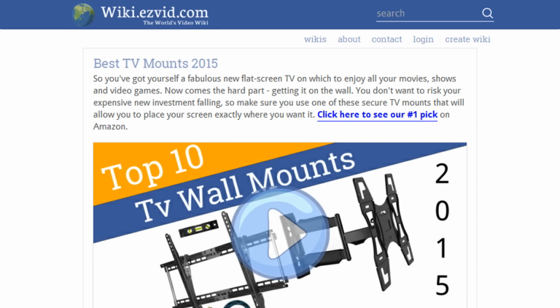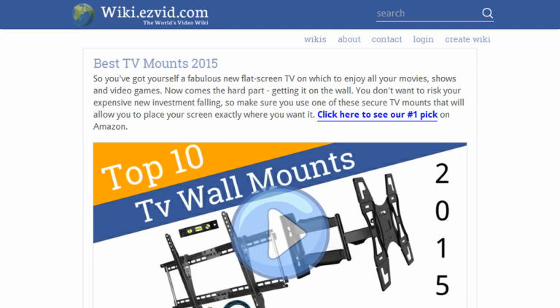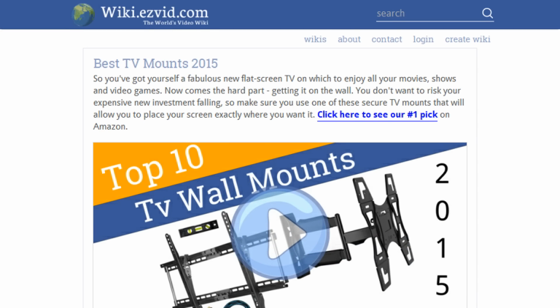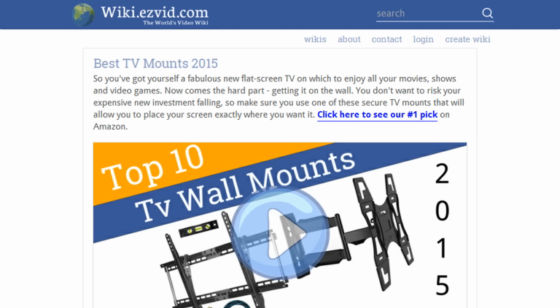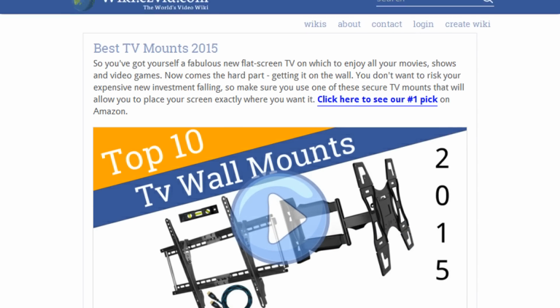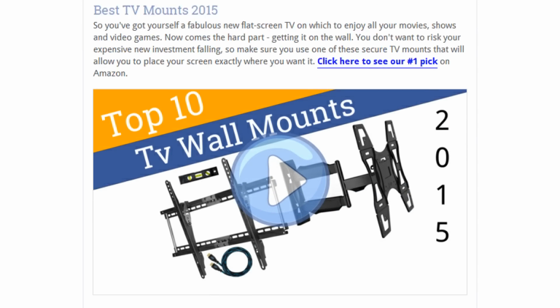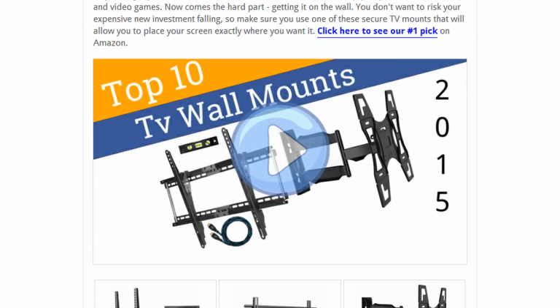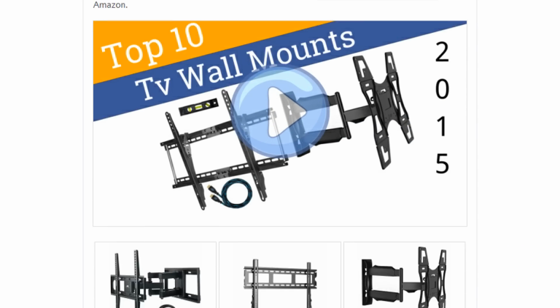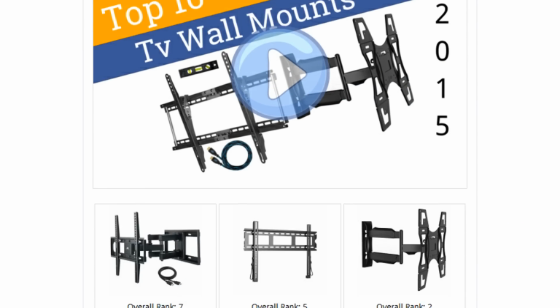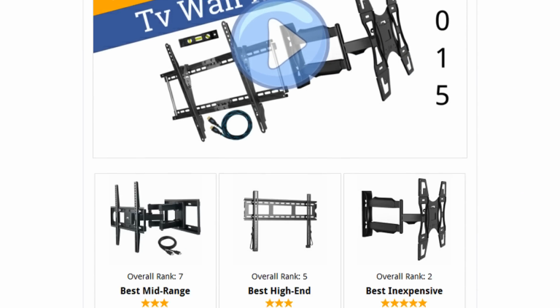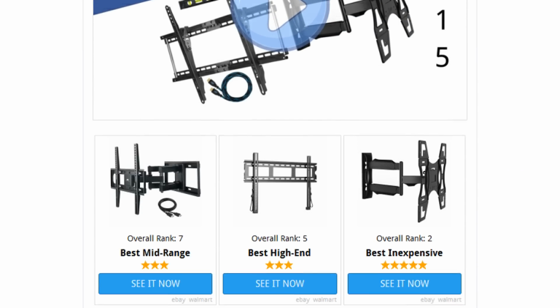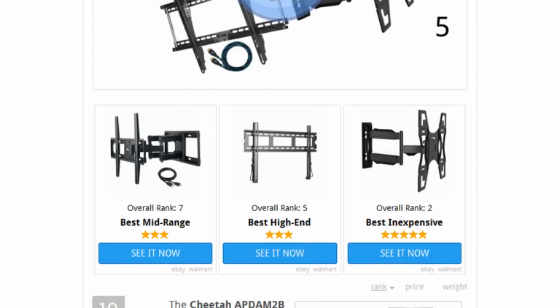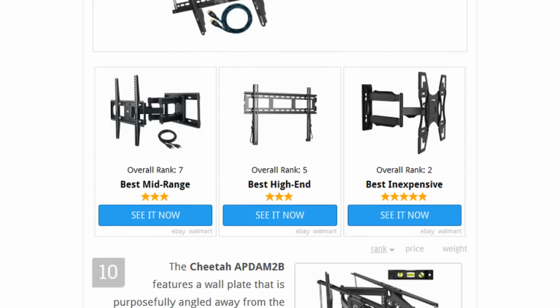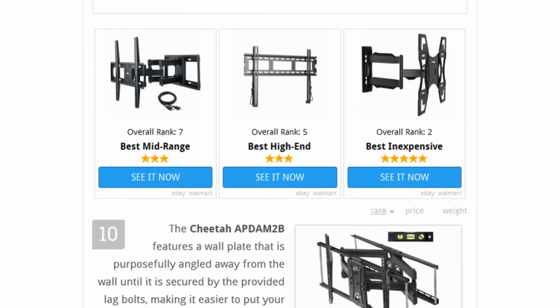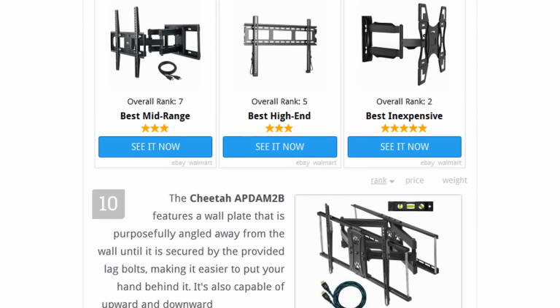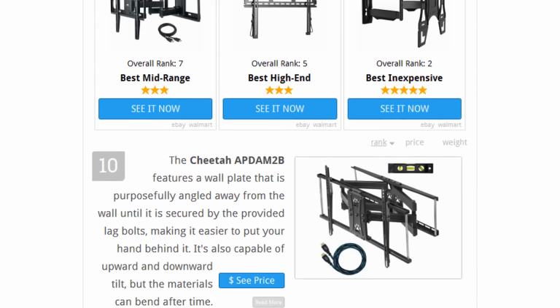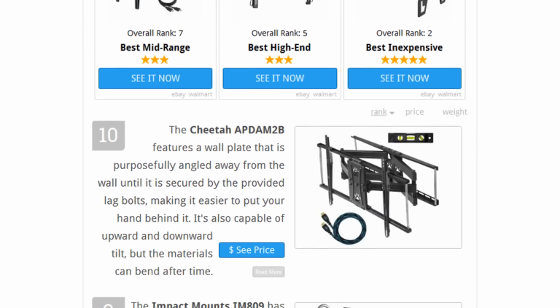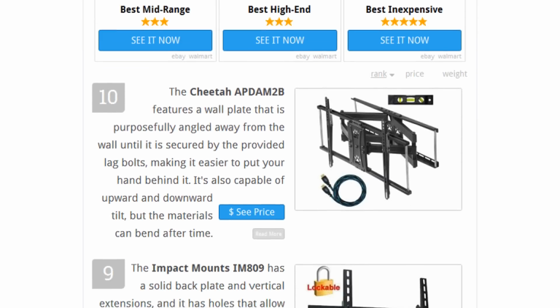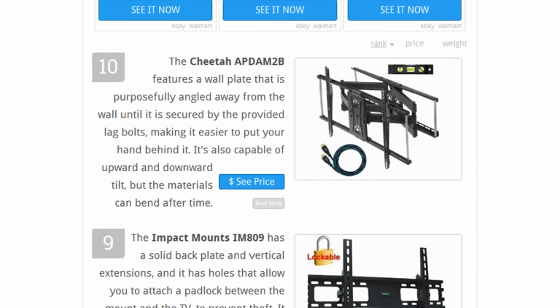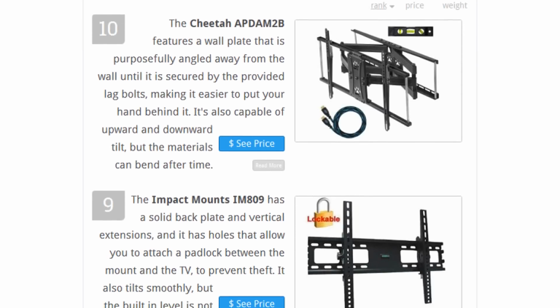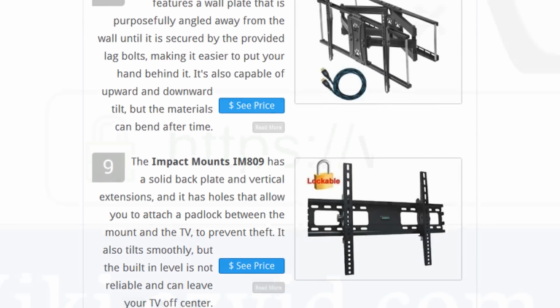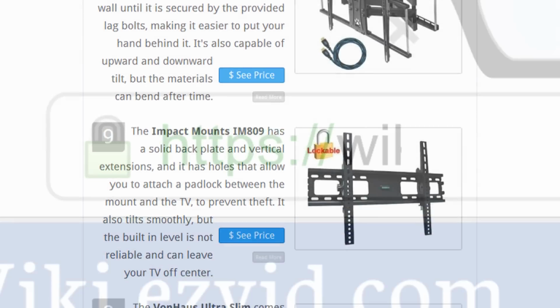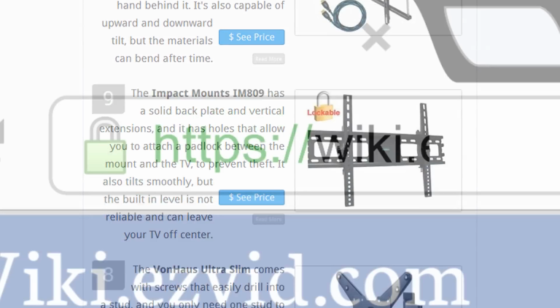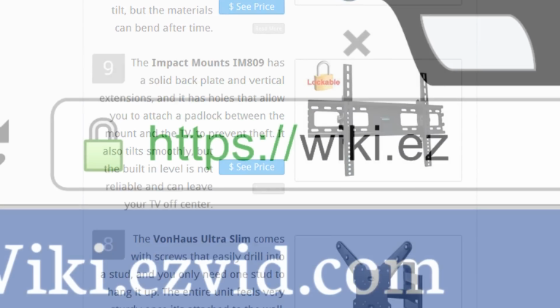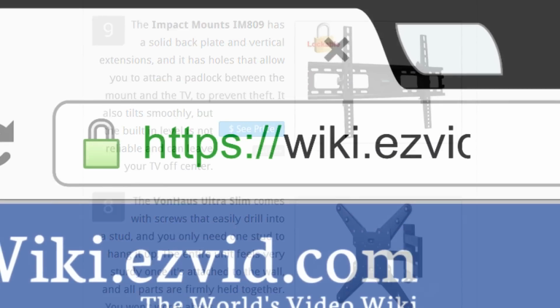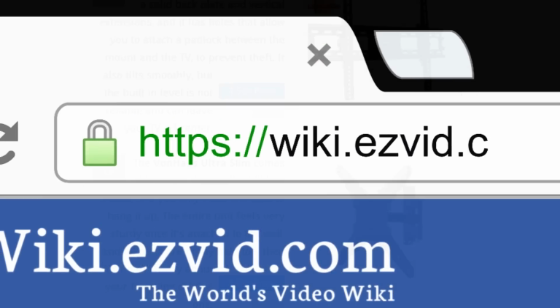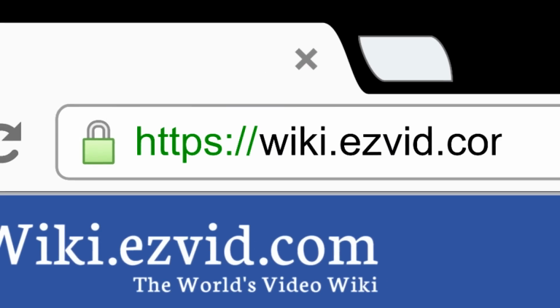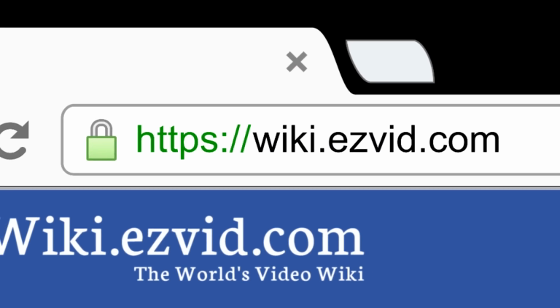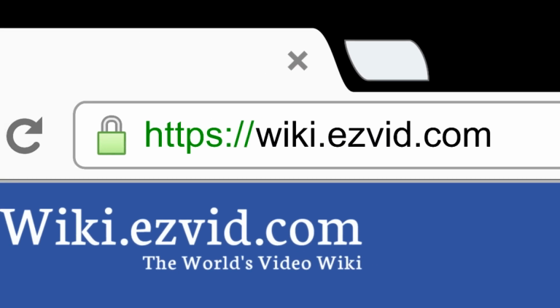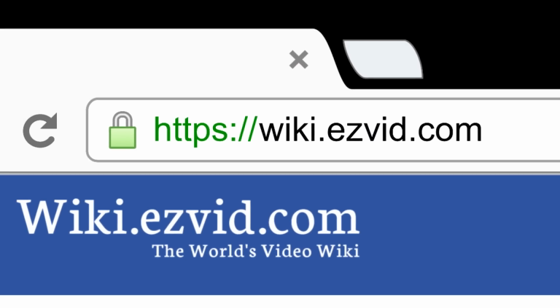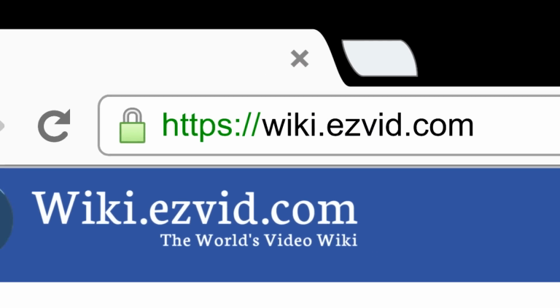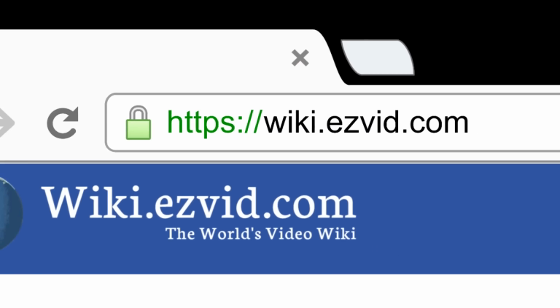To see all this stuff, go to wiki.easyvid.com and search for TV mounts, or click beneath this video.